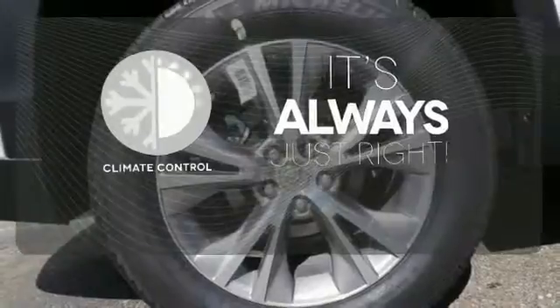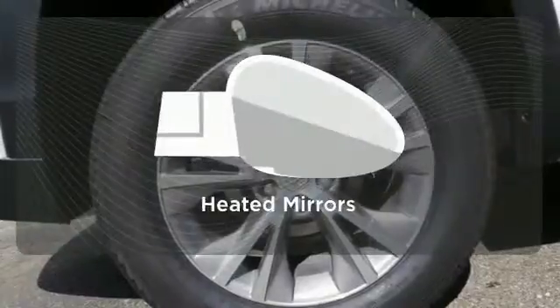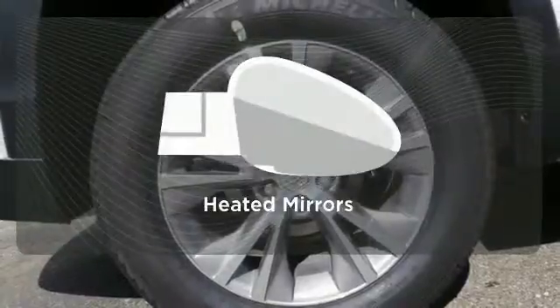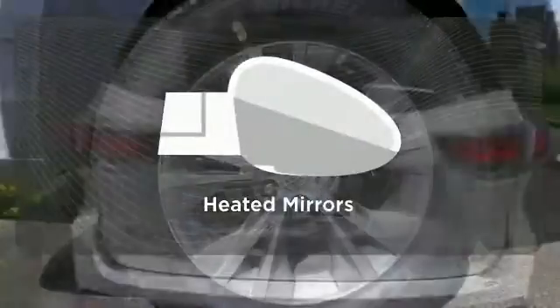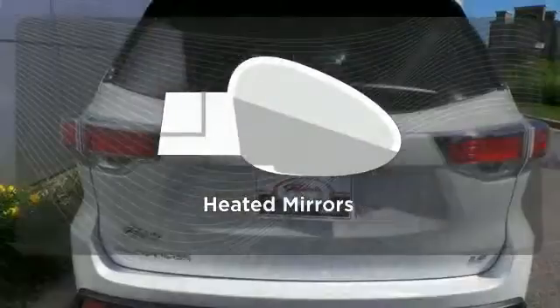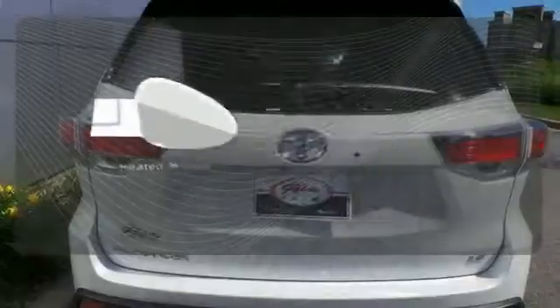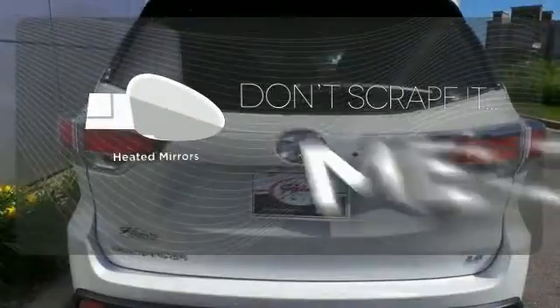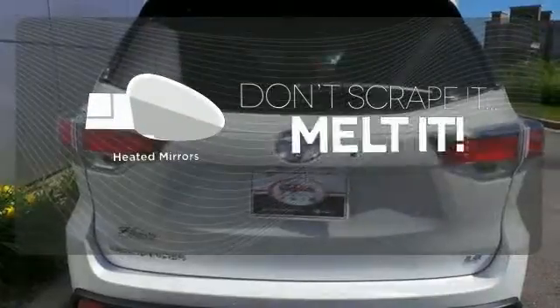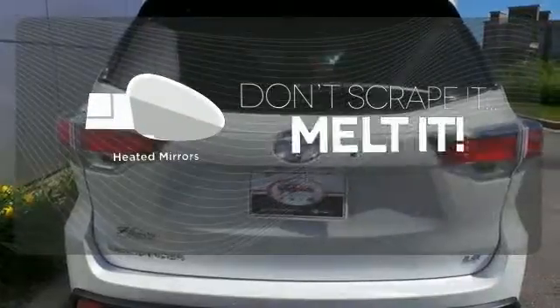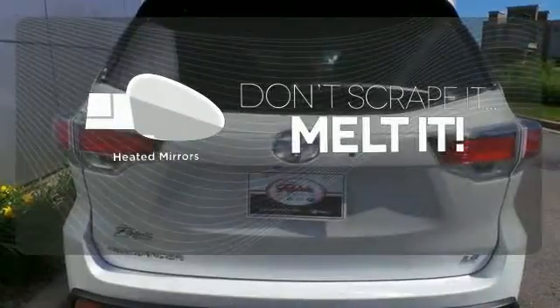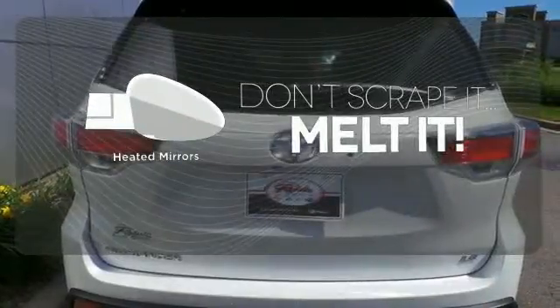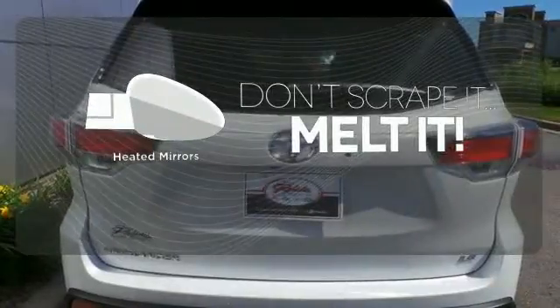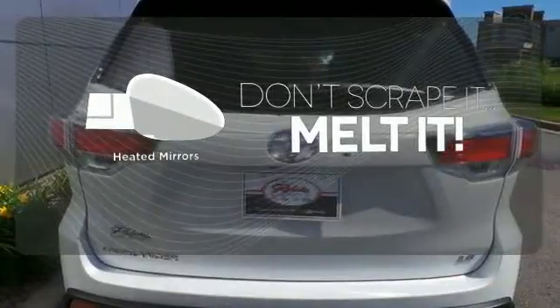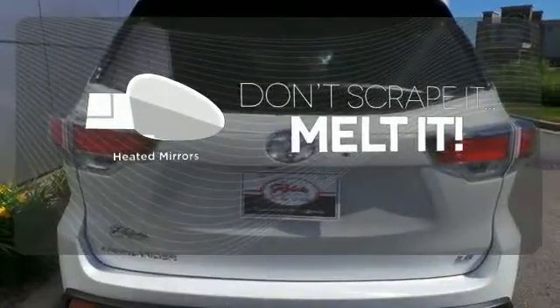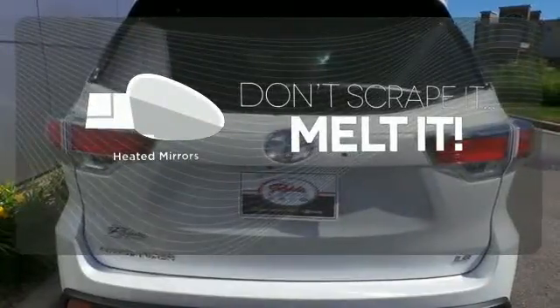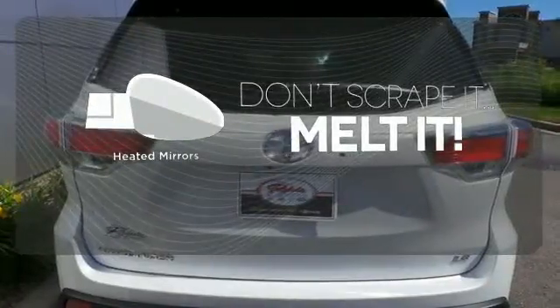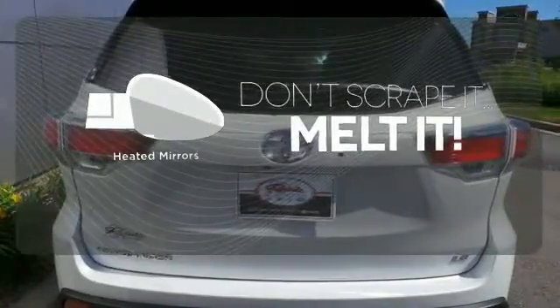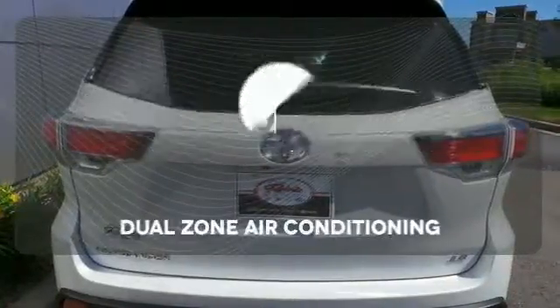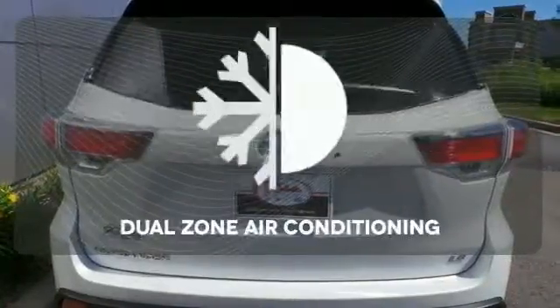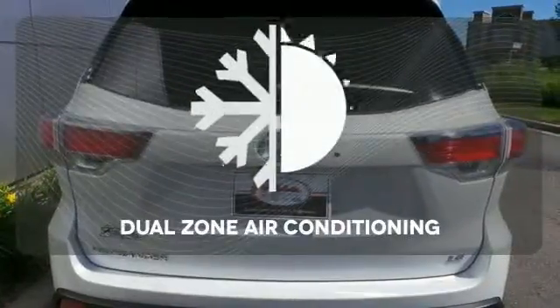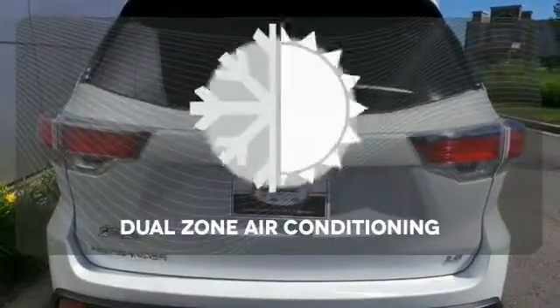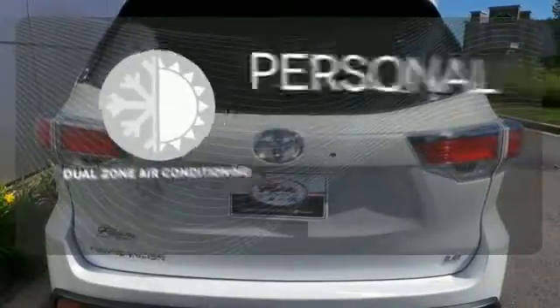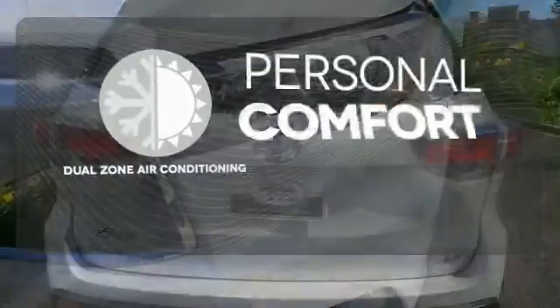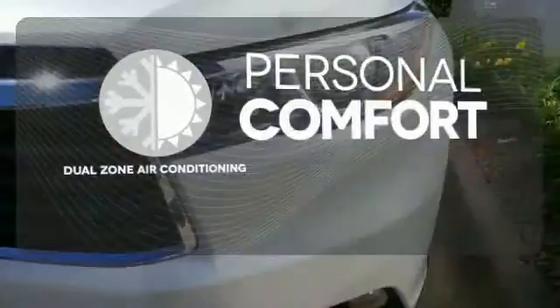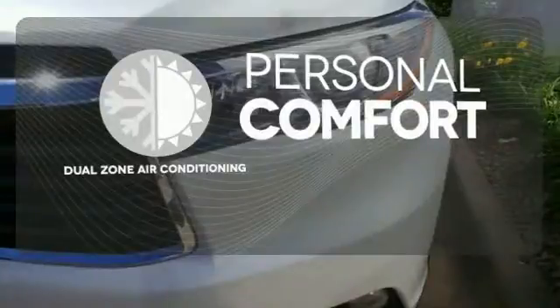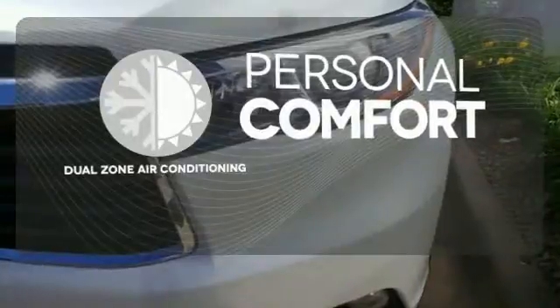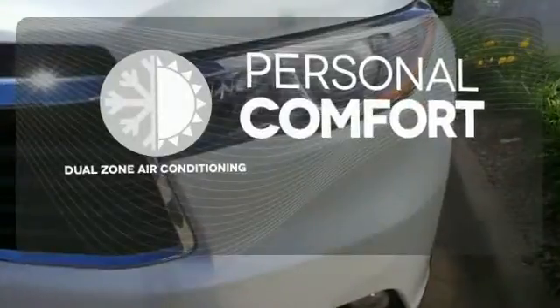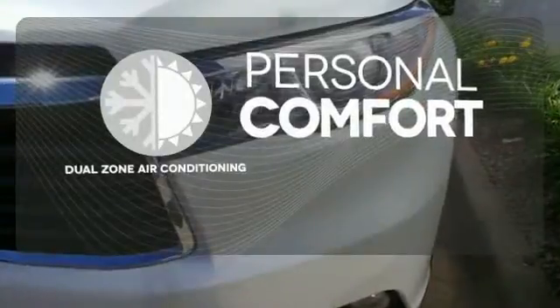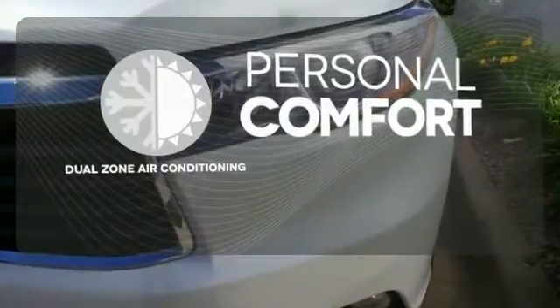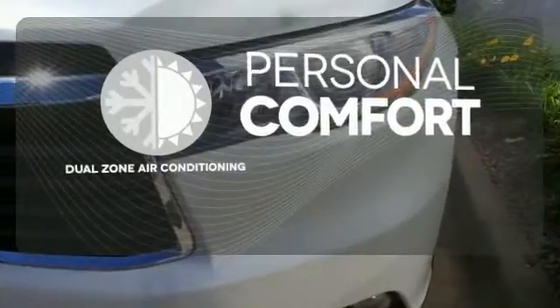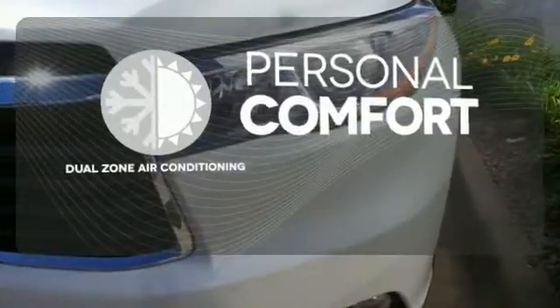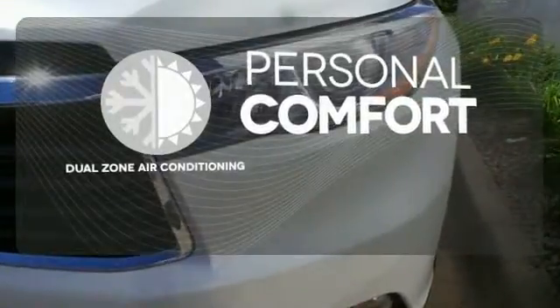Leave the scraper in the car thanks to the heated mirrors. No one will complain about the temperature with the dual-zone air conditioning.